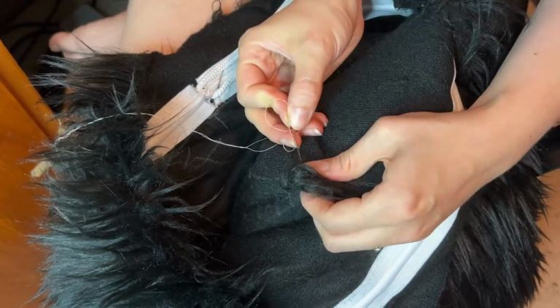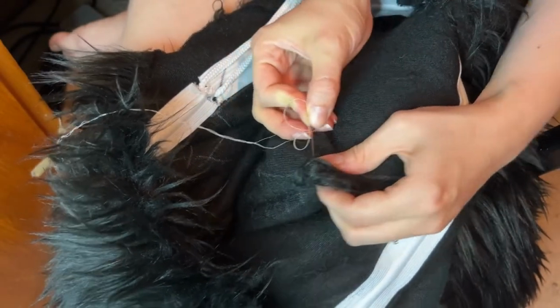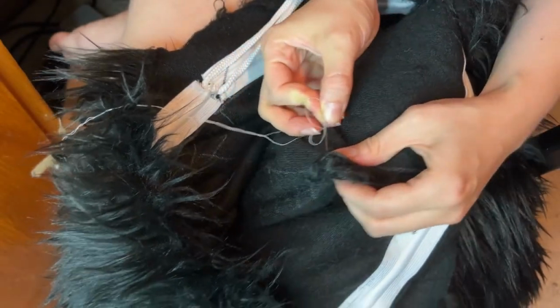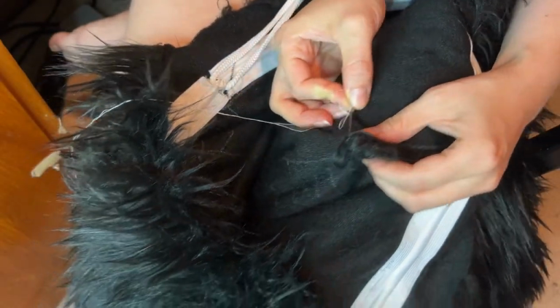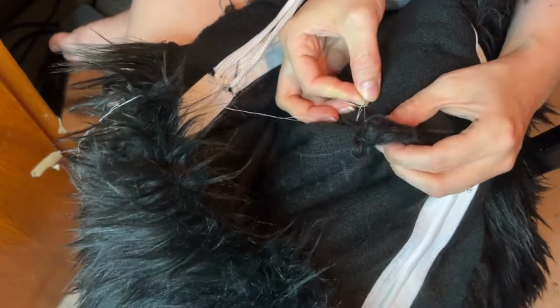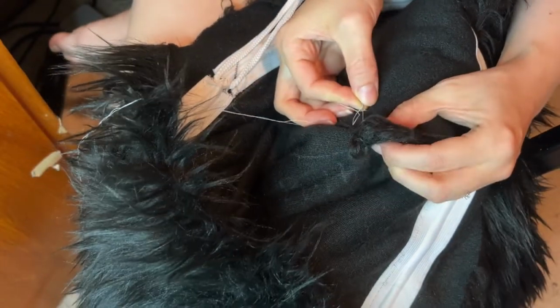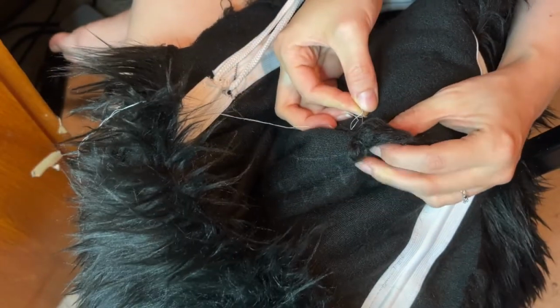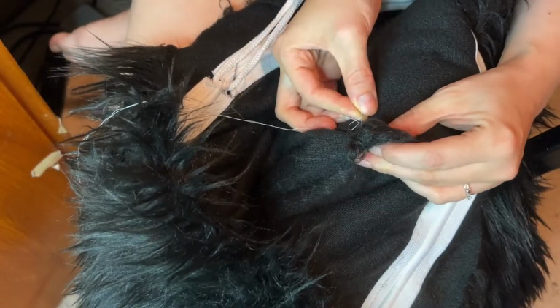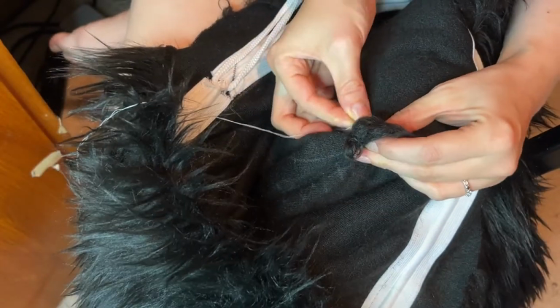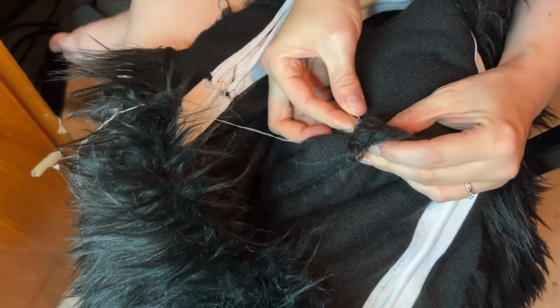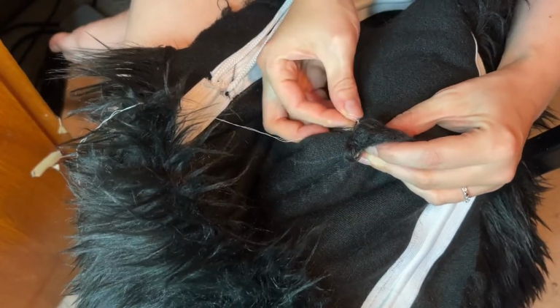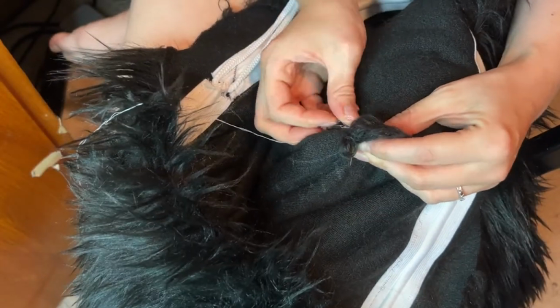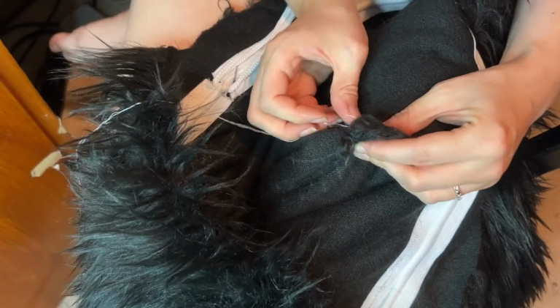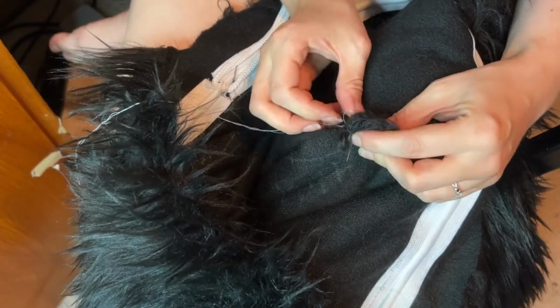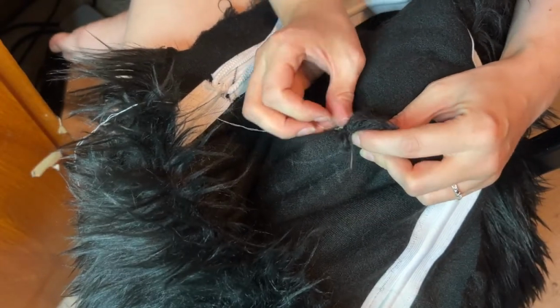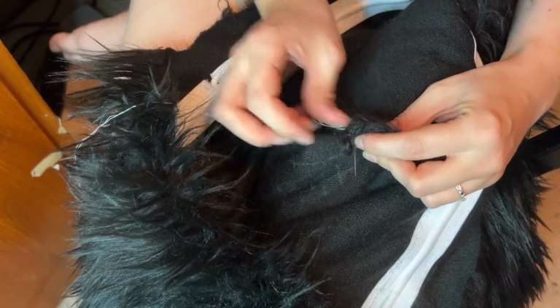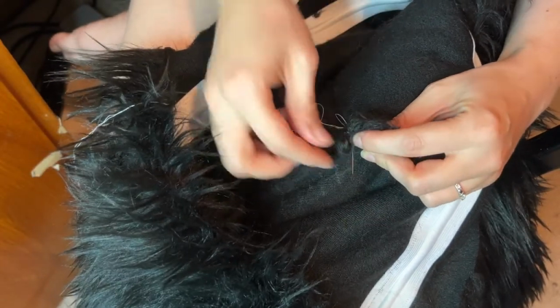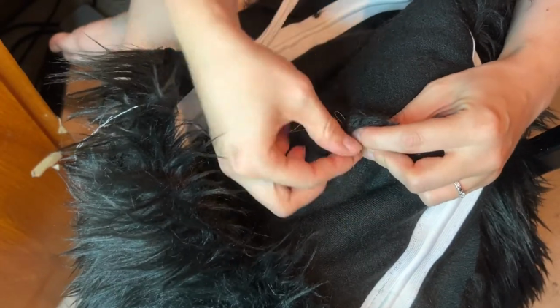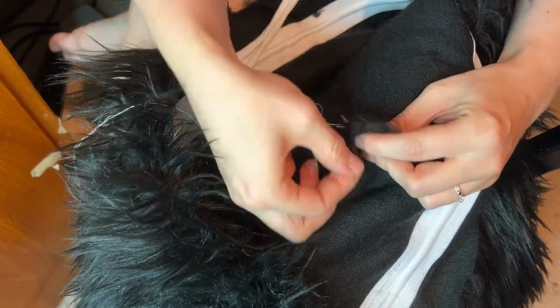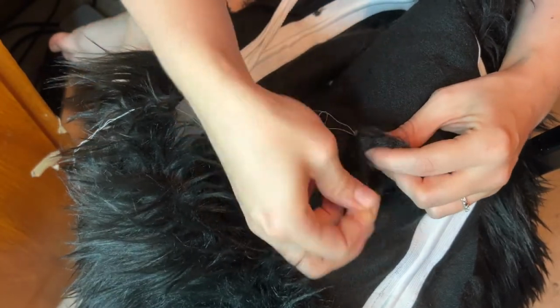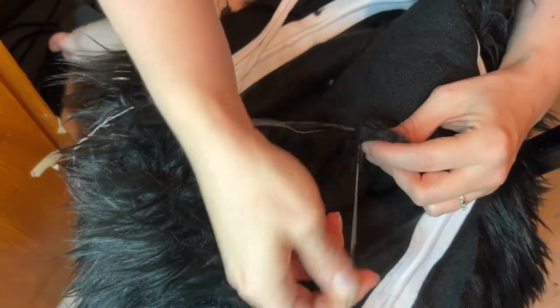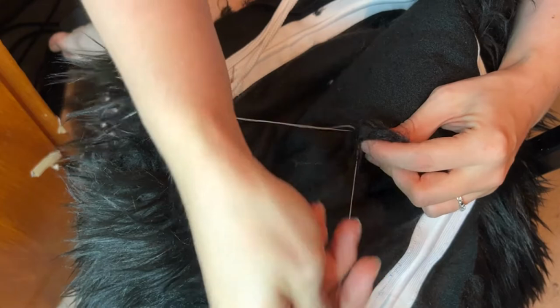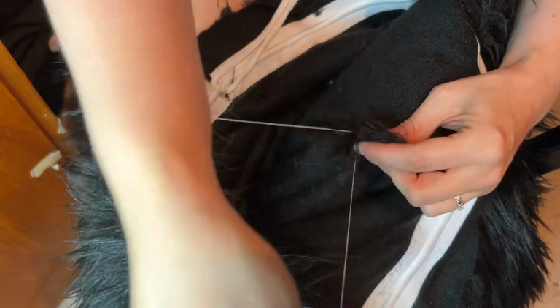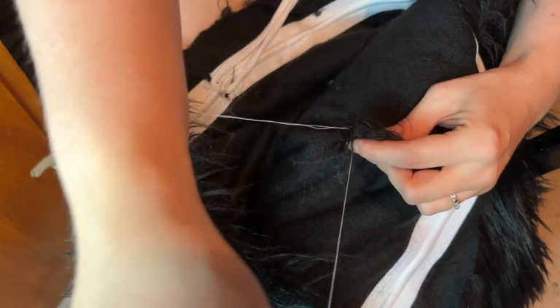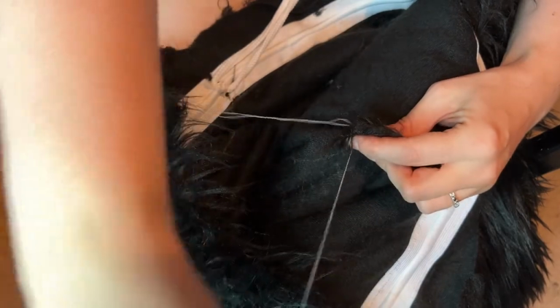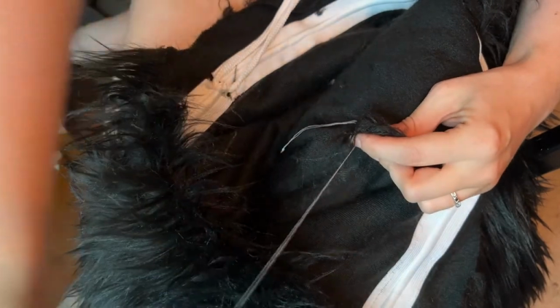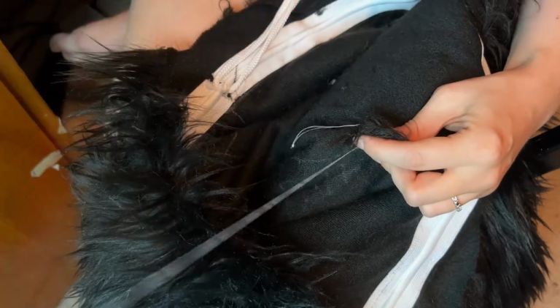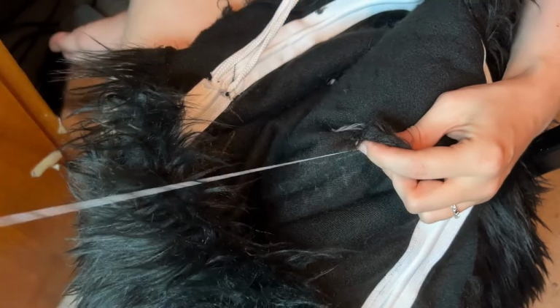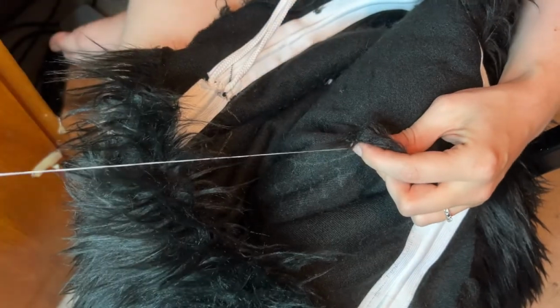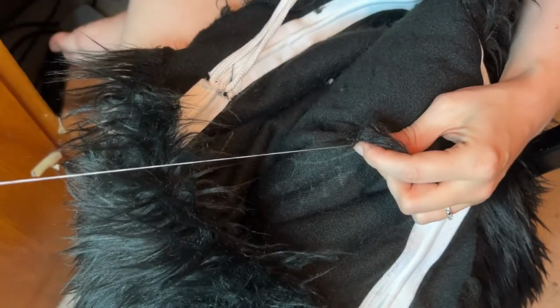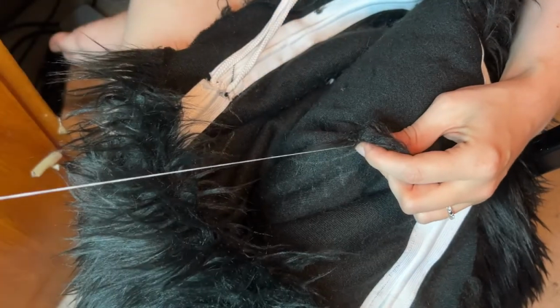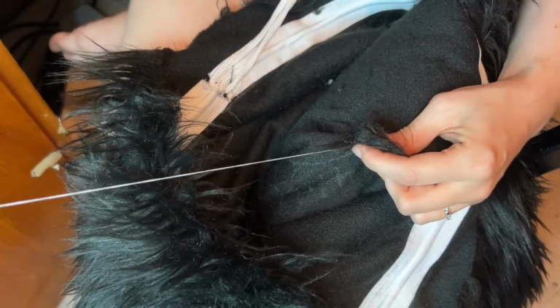Now you'll use a hand needle and thread and whip stitch the tail into the pants.